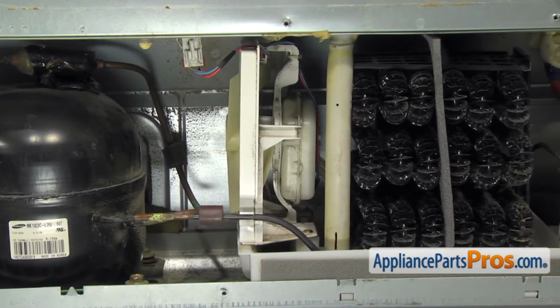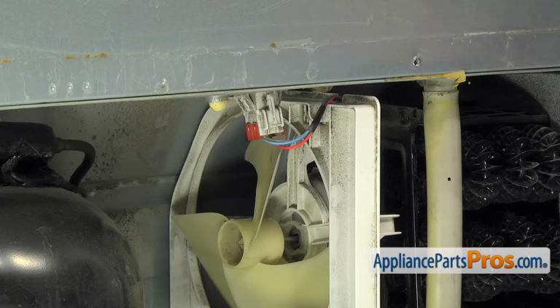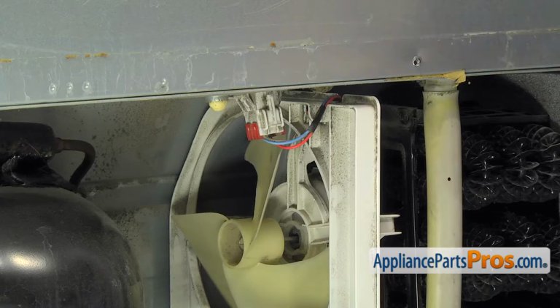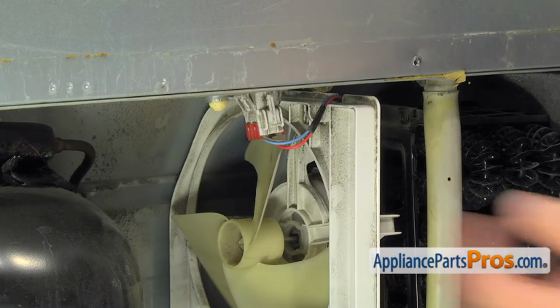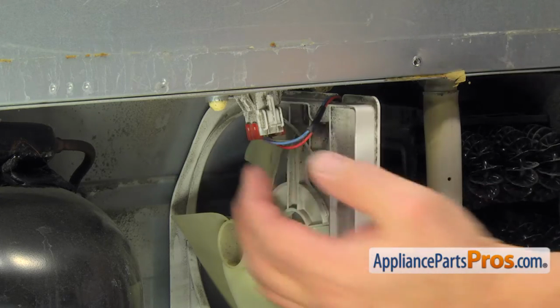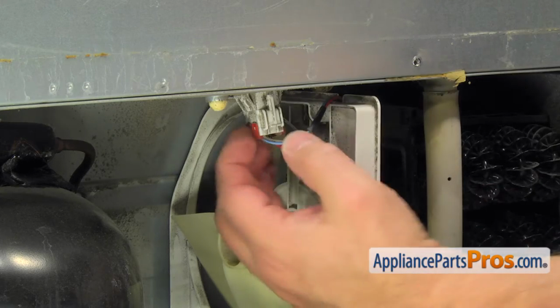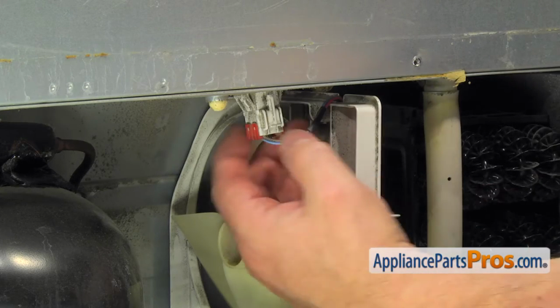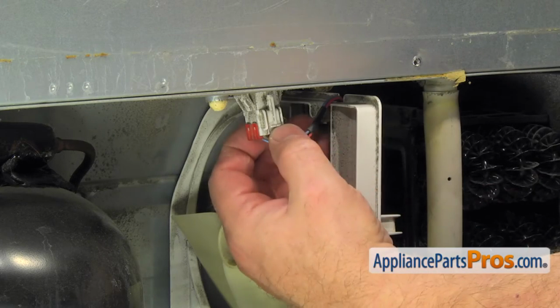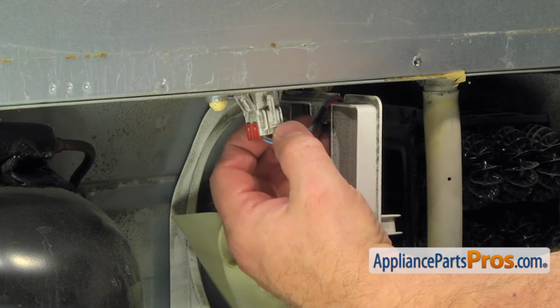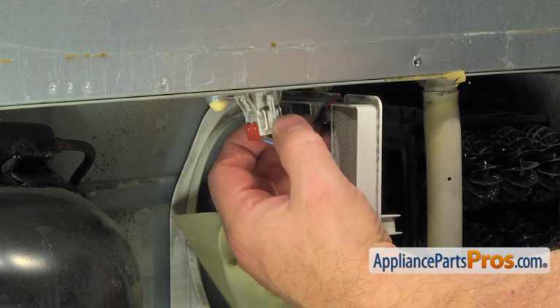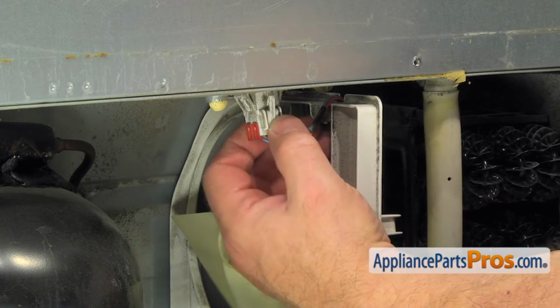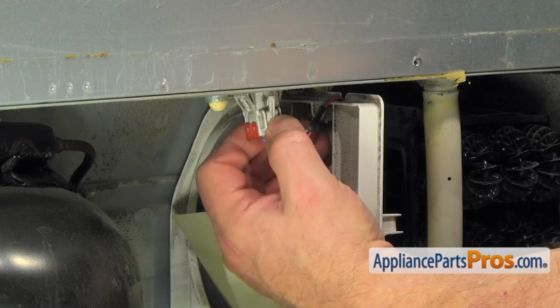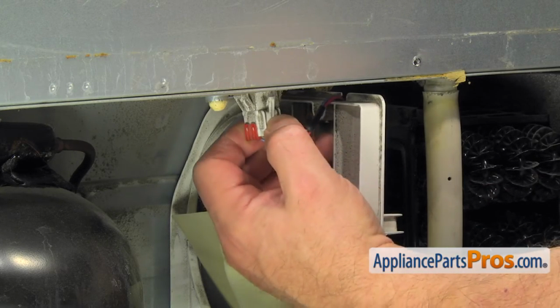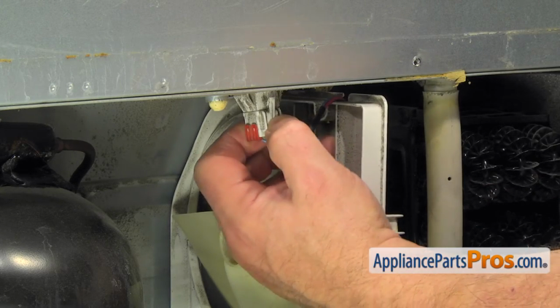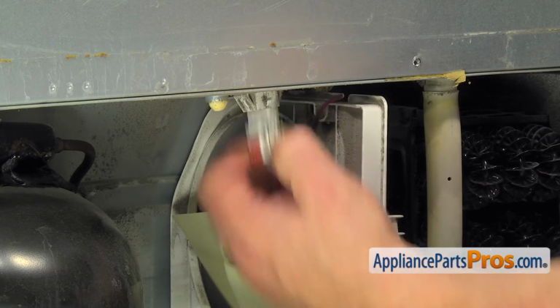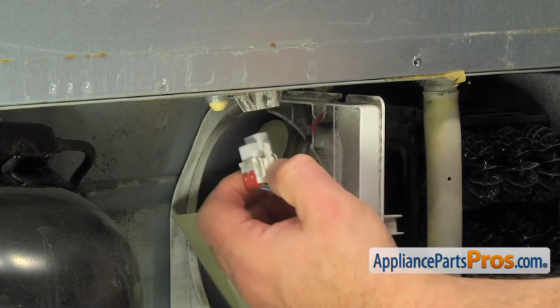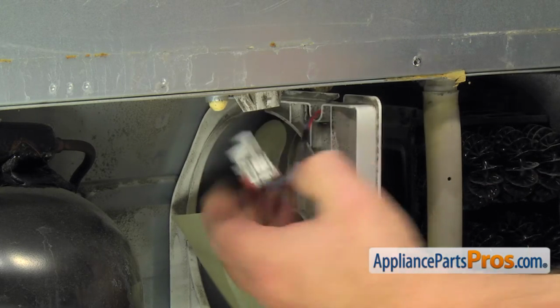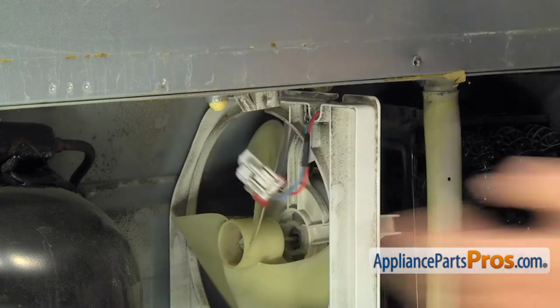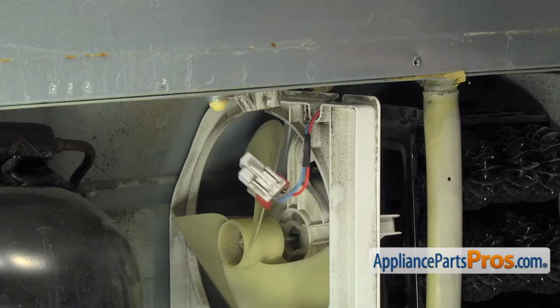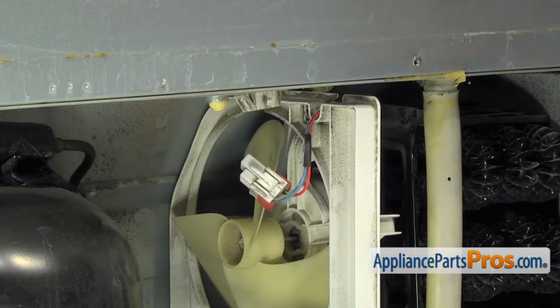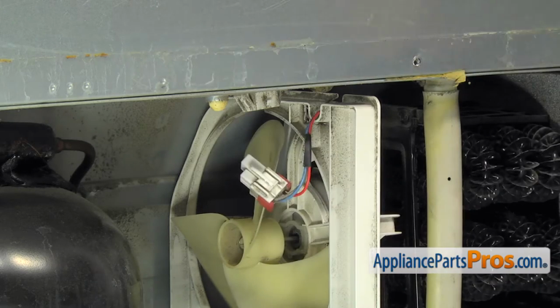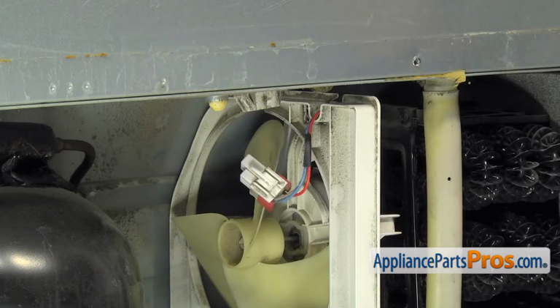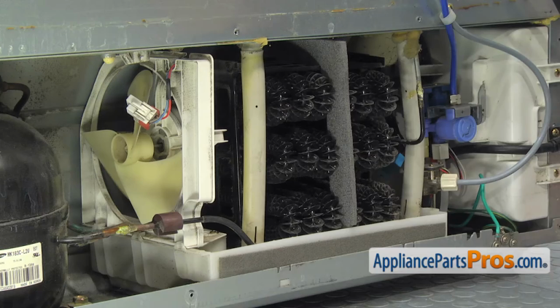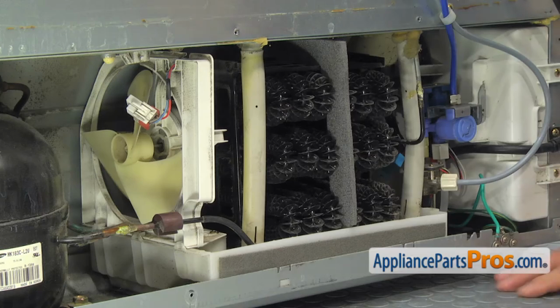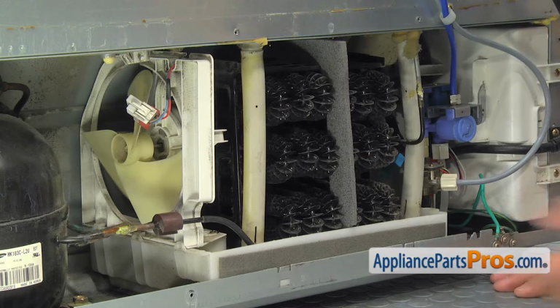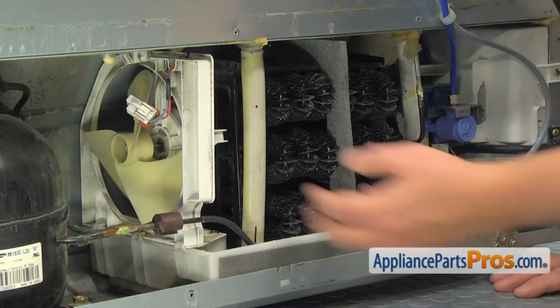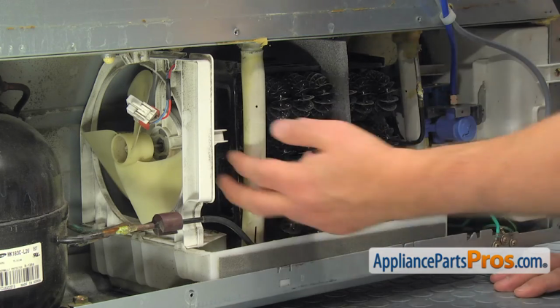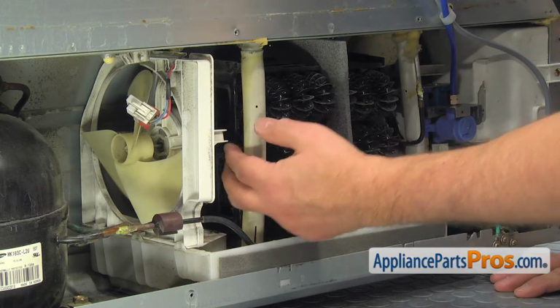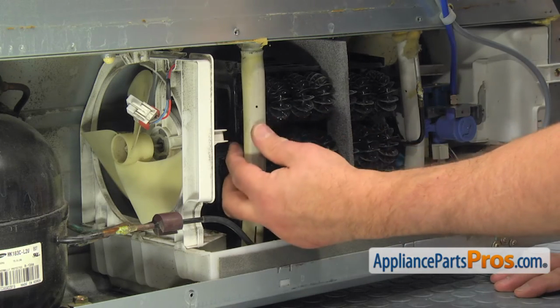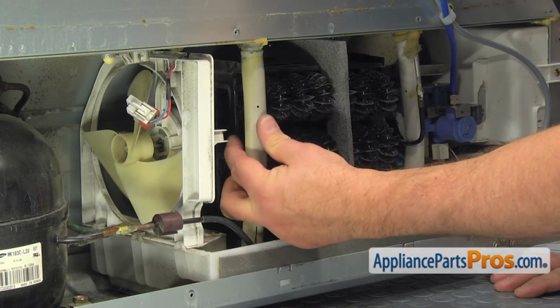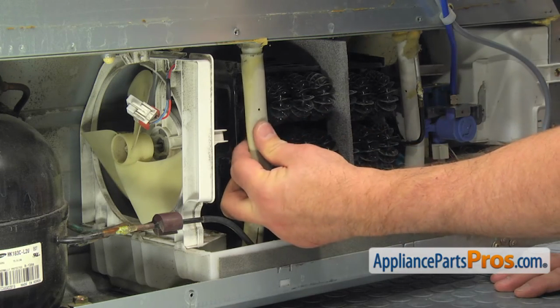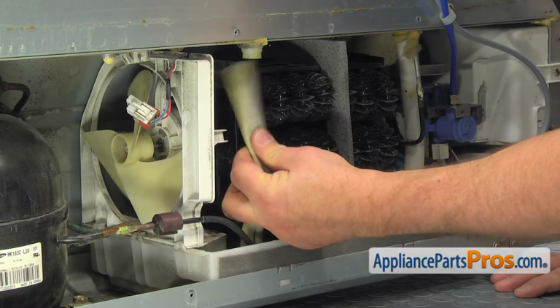Push on the tab and disconnect the harness plug. Remove the drain tube out of the way.